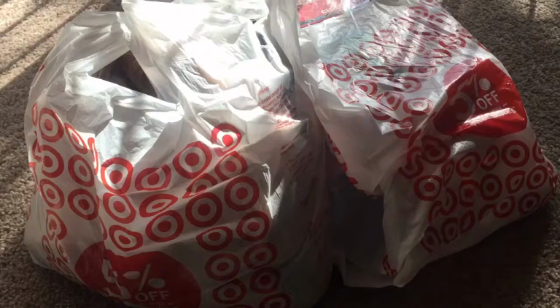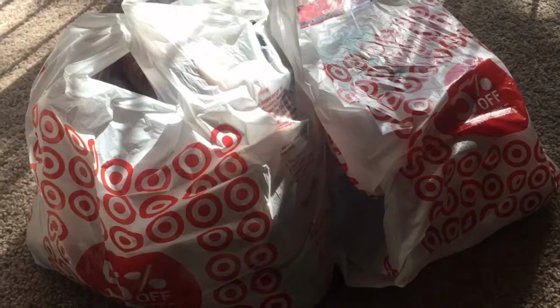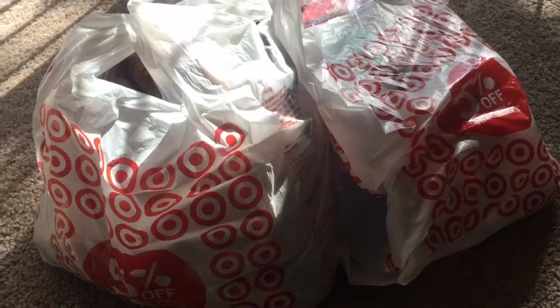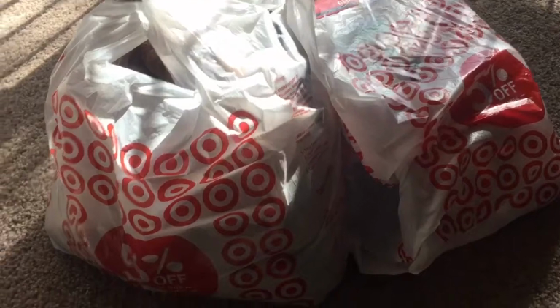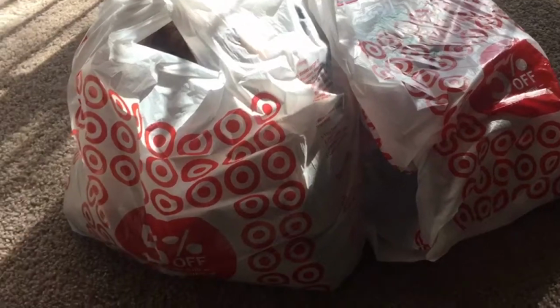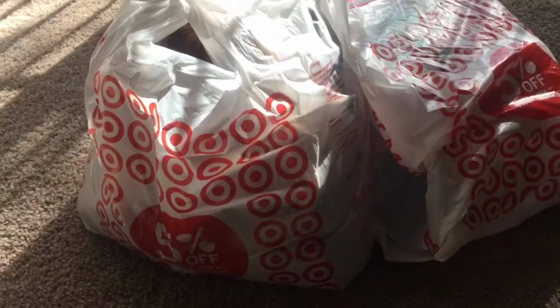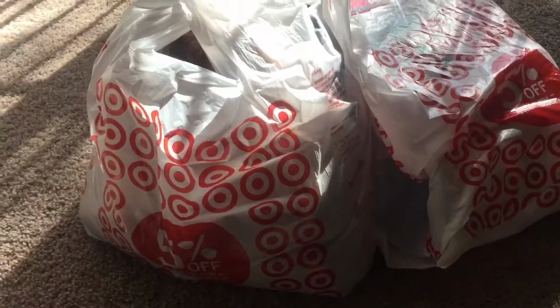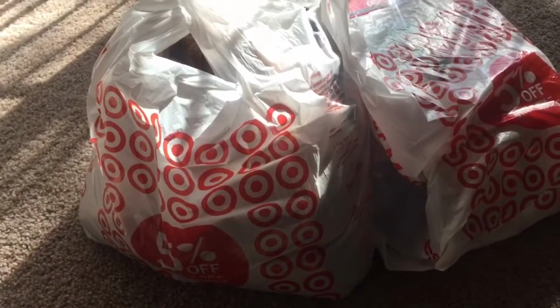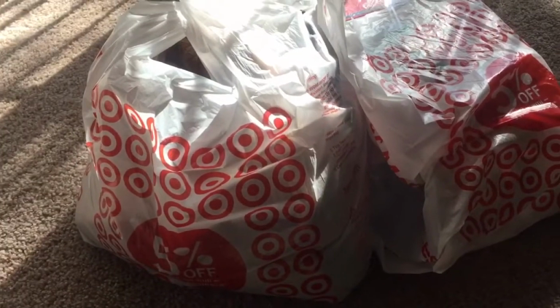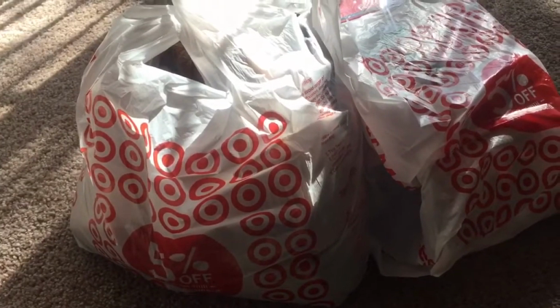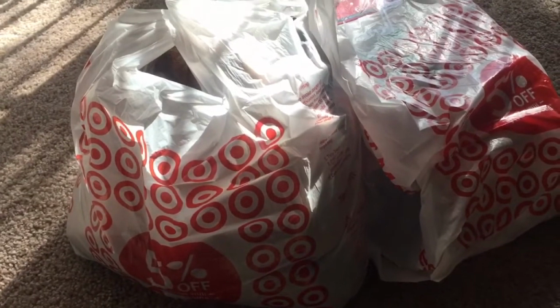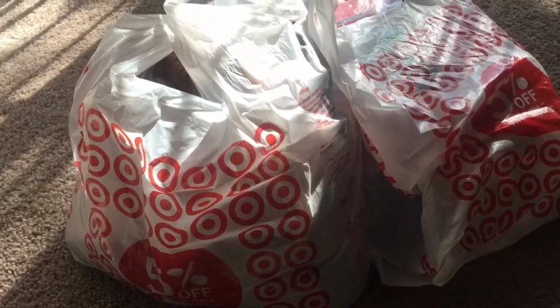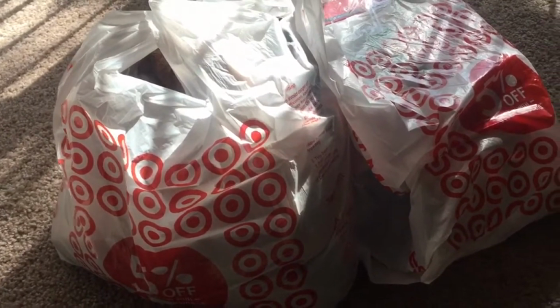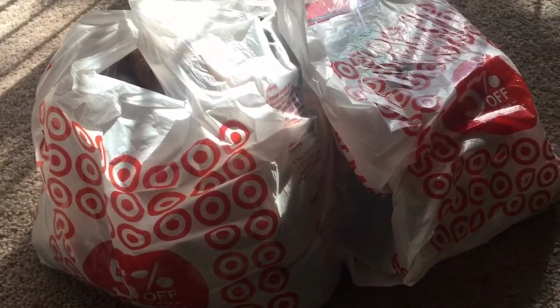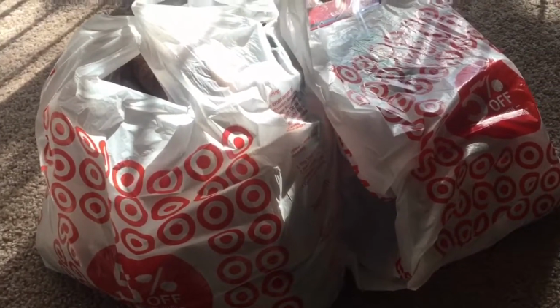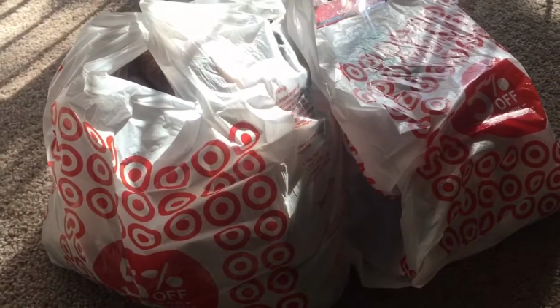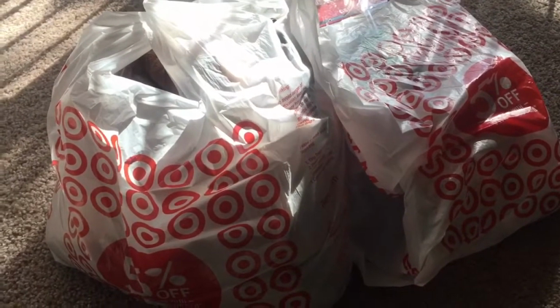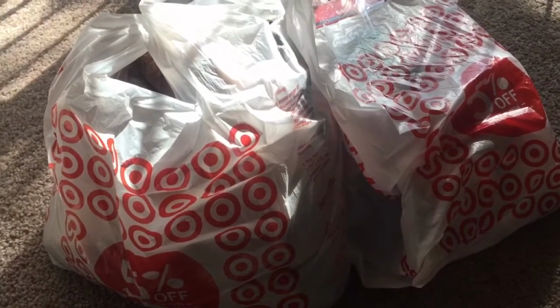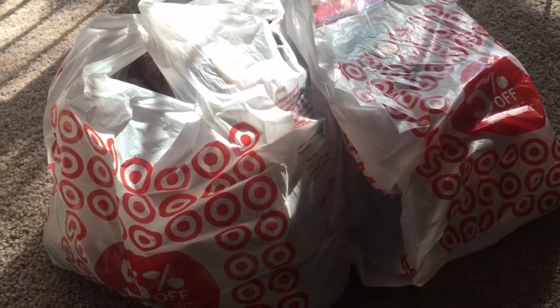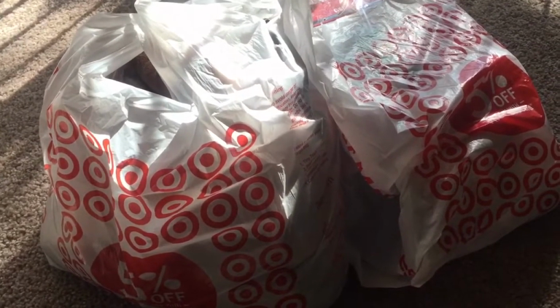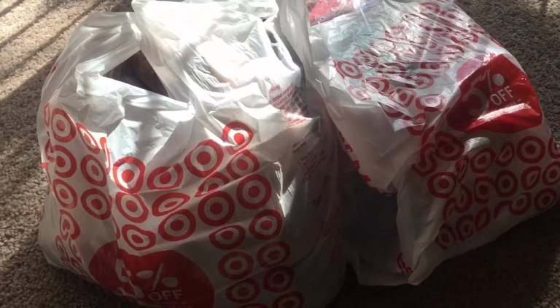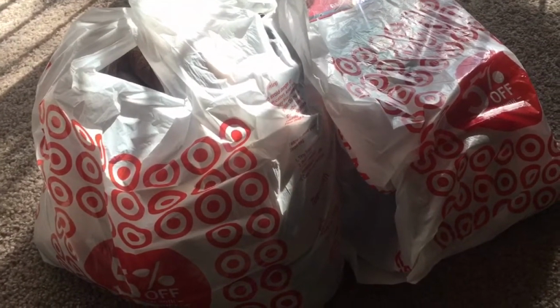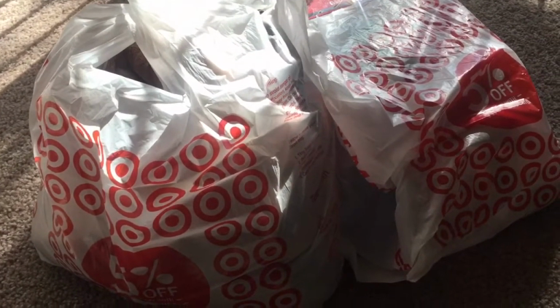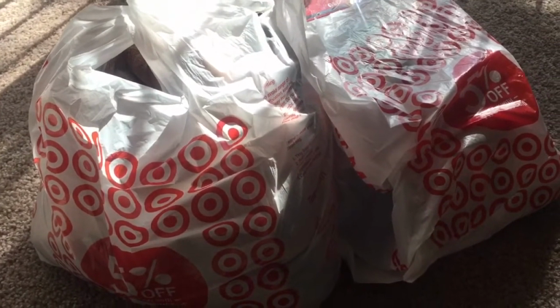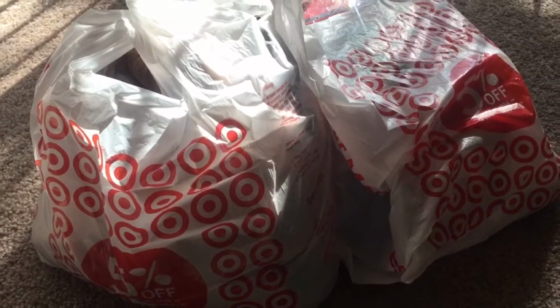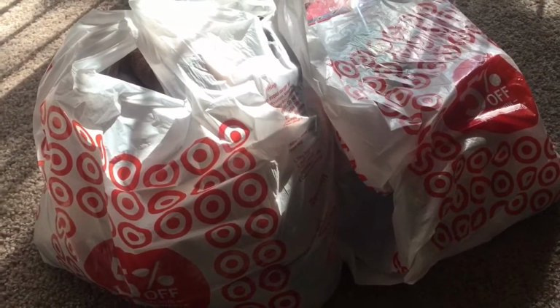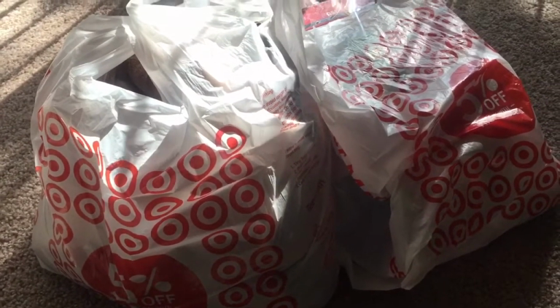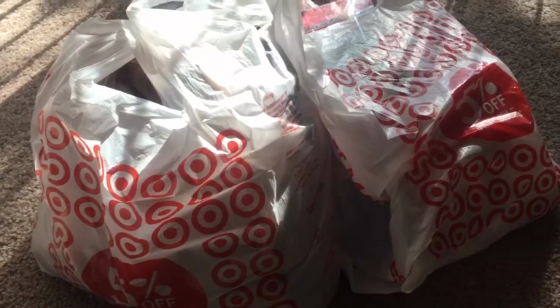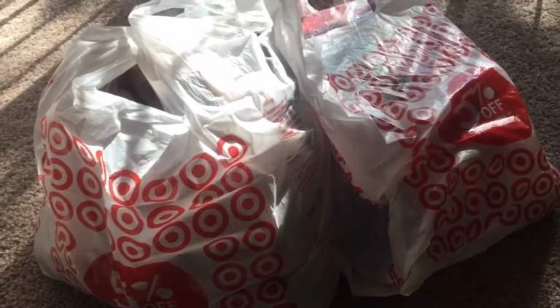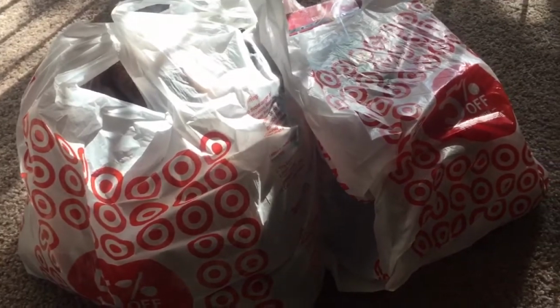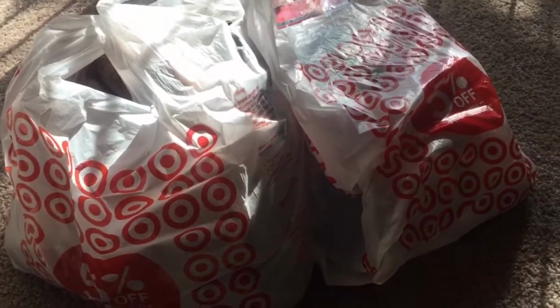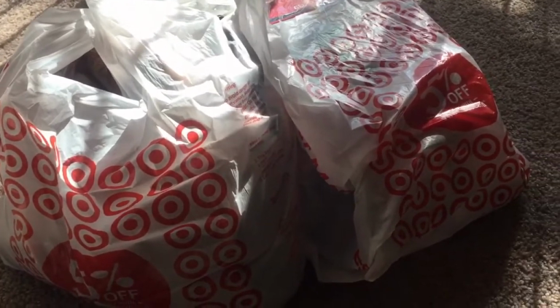Hey guys, welcome to my channel! For today's video I'm going to be doing a Target haul, winter edition. Let's get started.